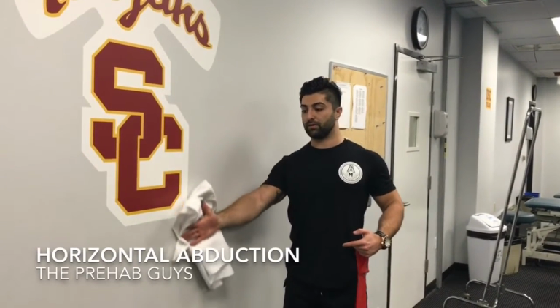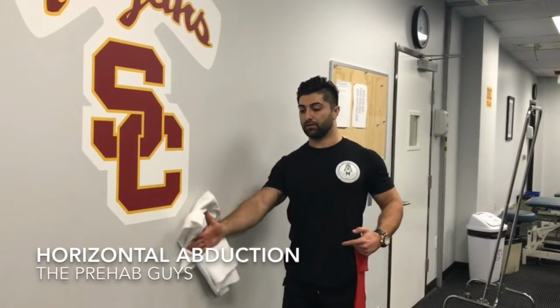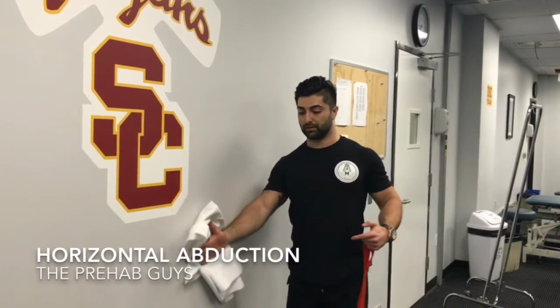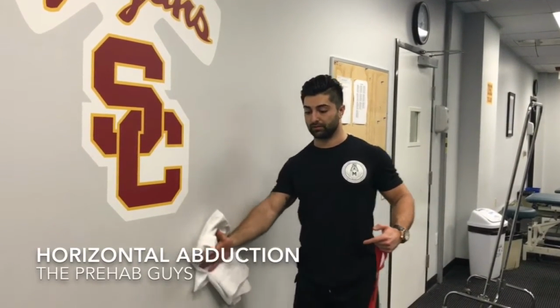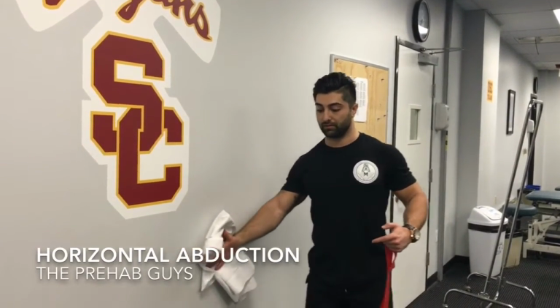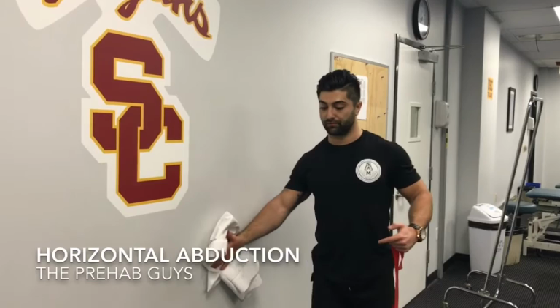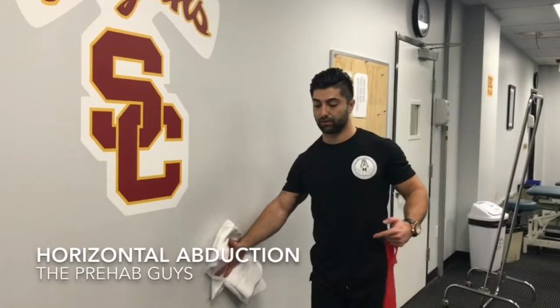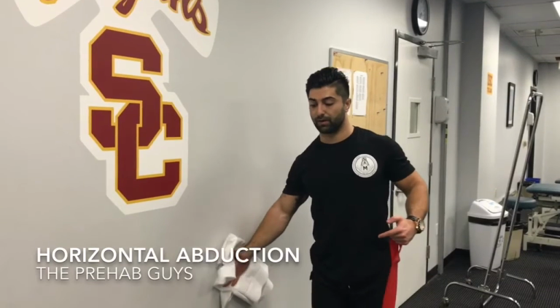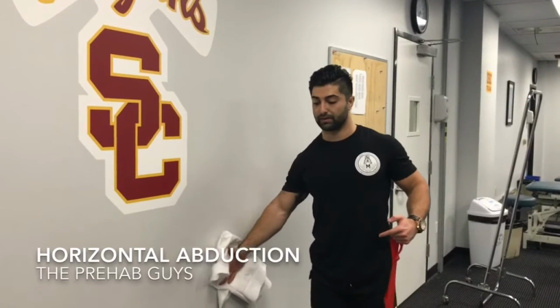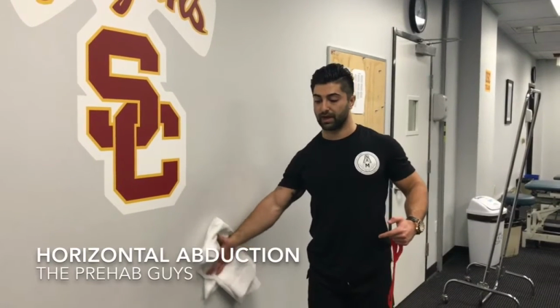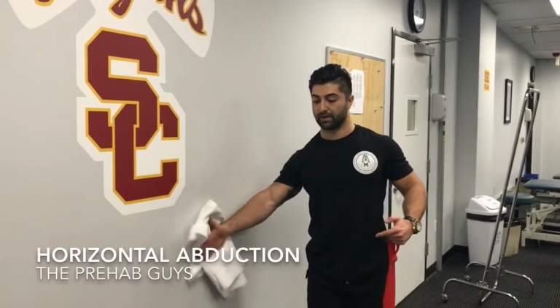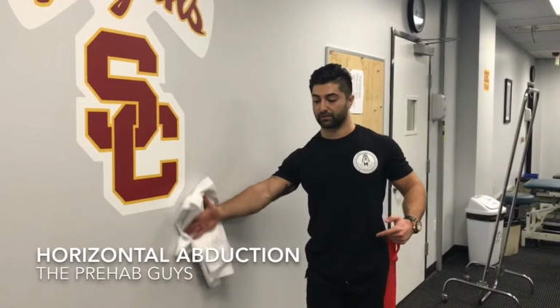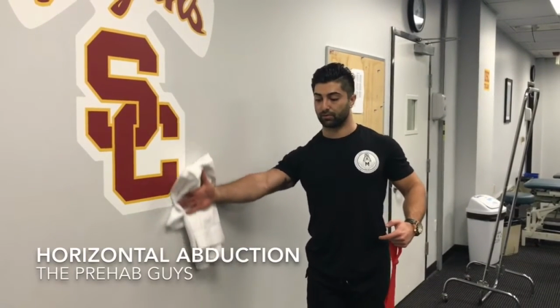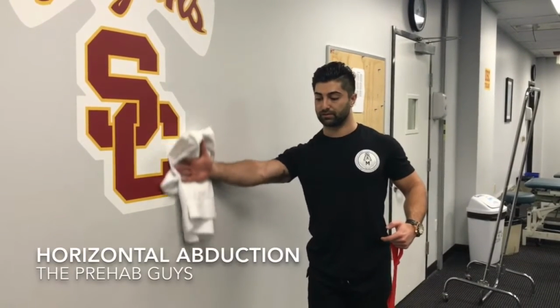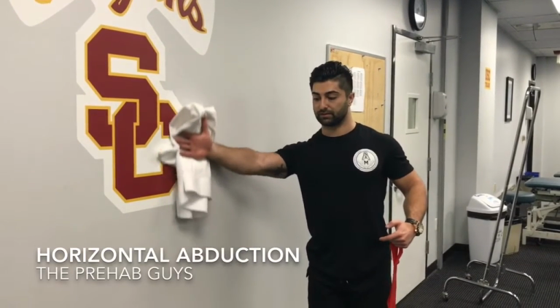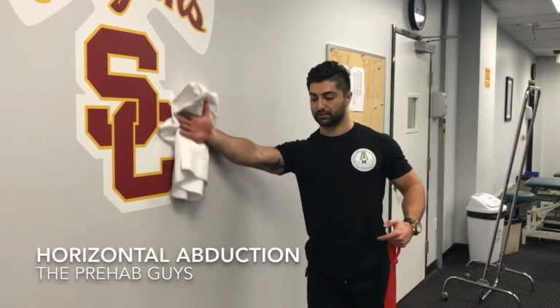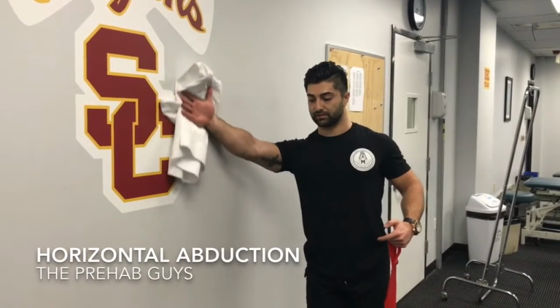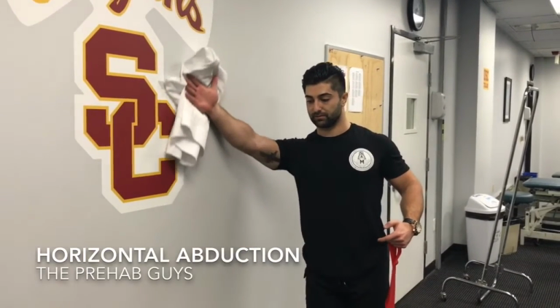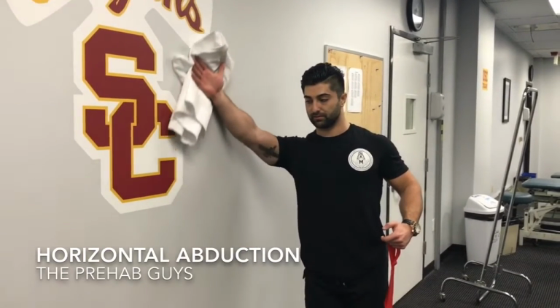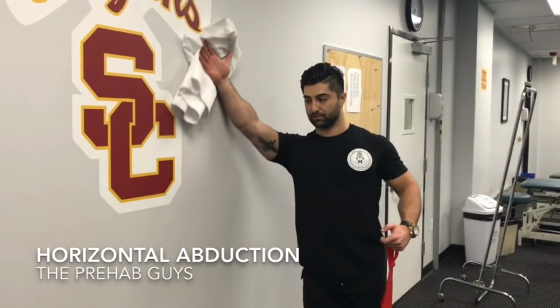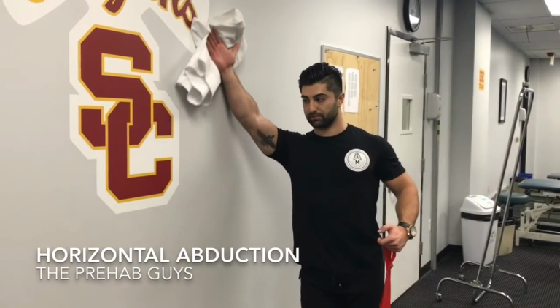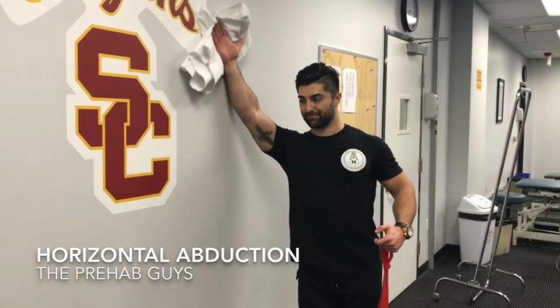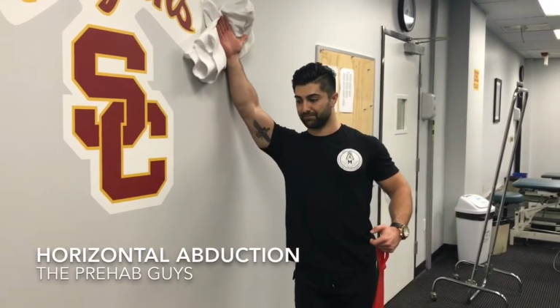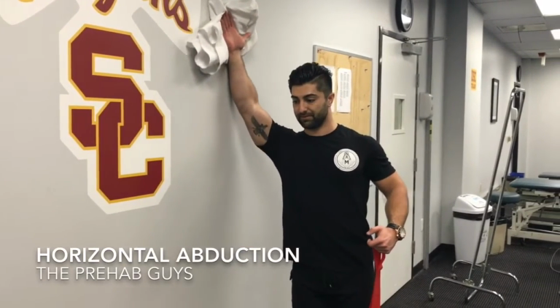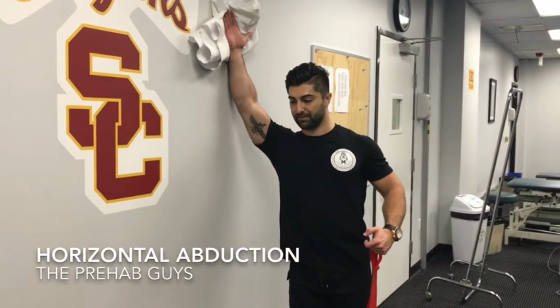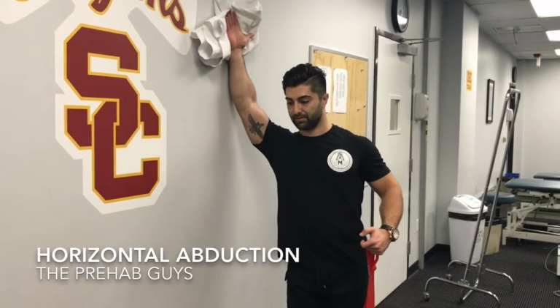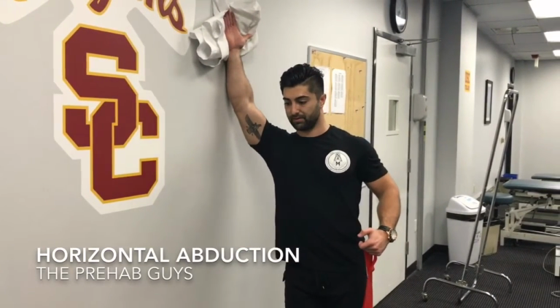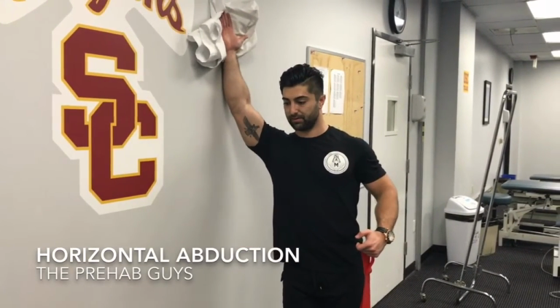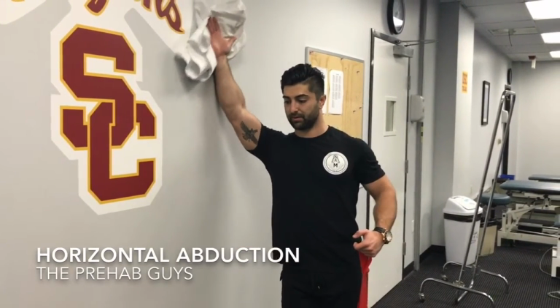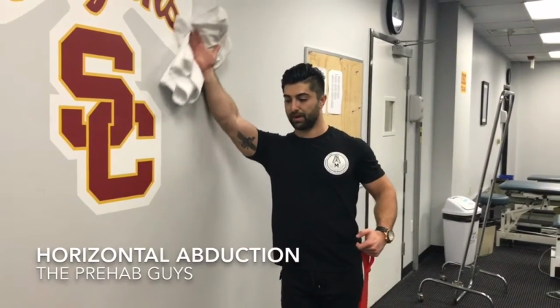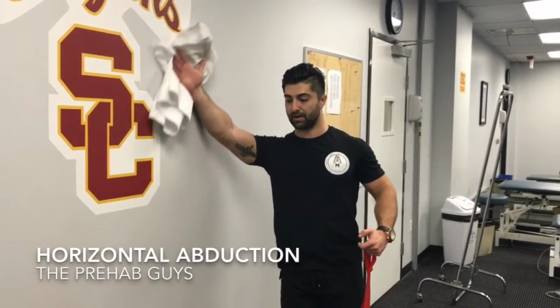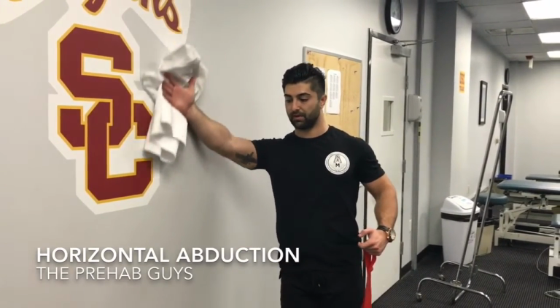You can lean a little bit further away to add a little more resistance, and then come back down.